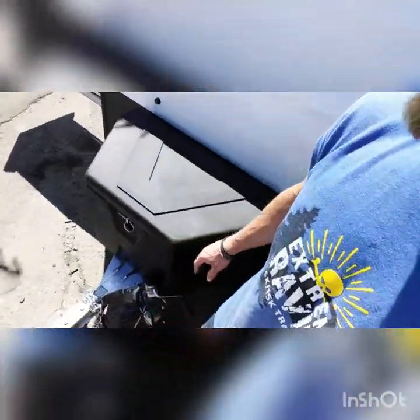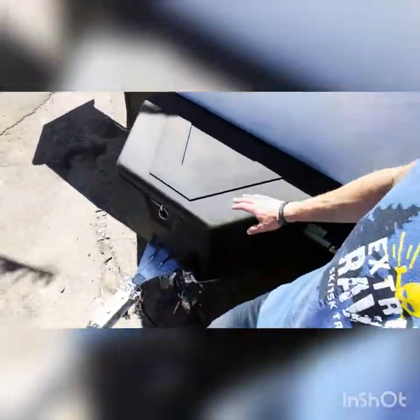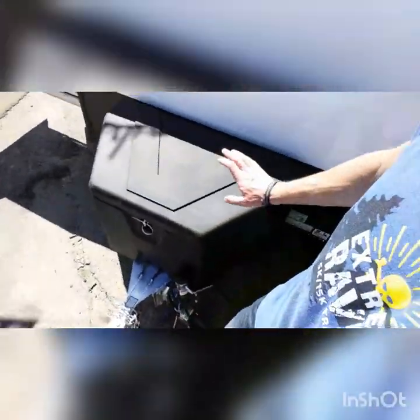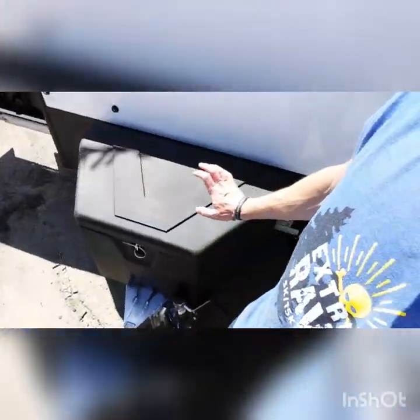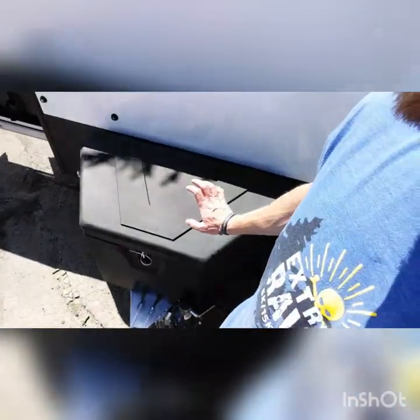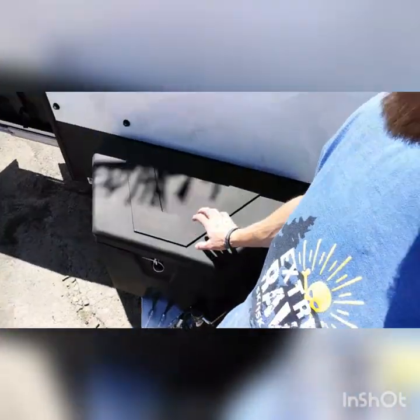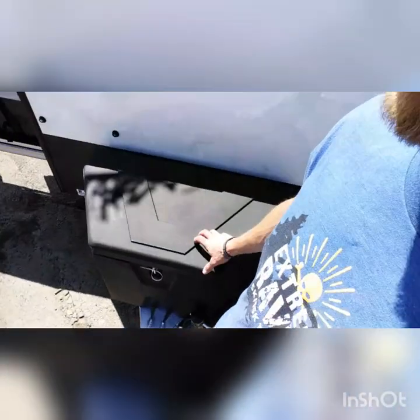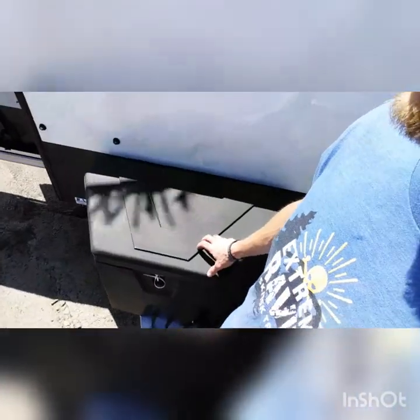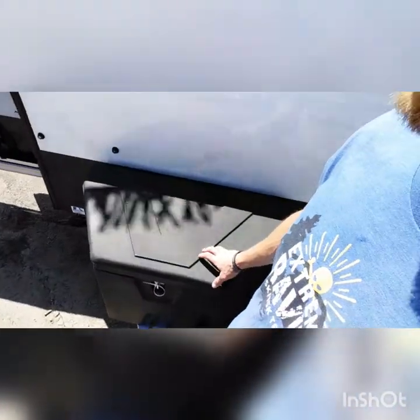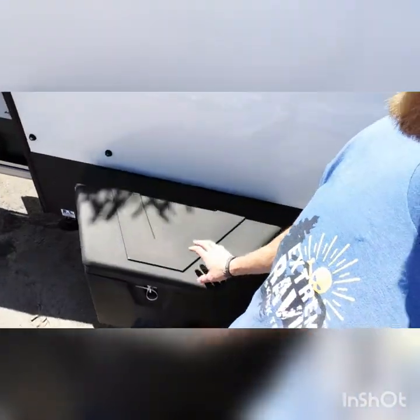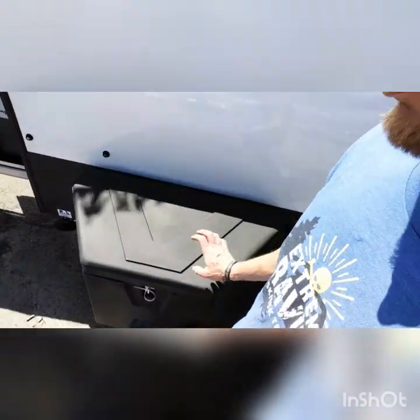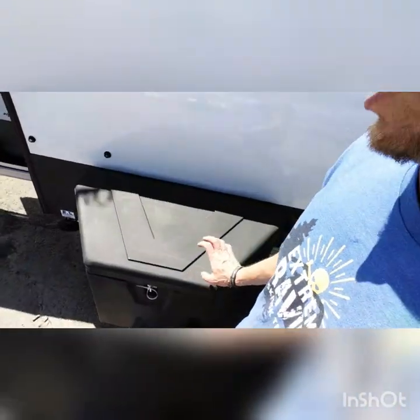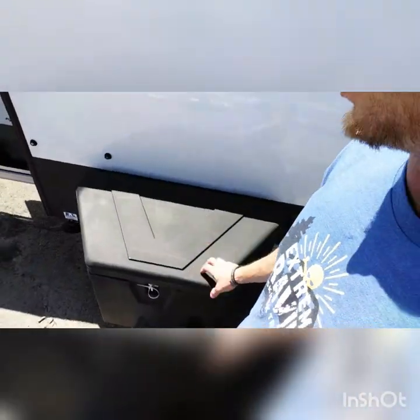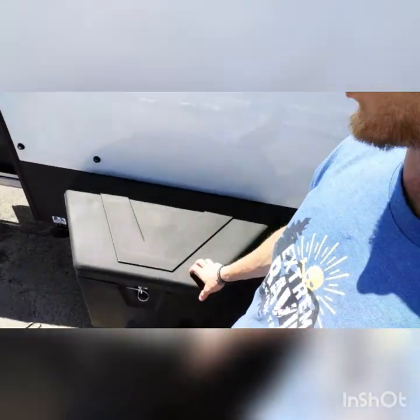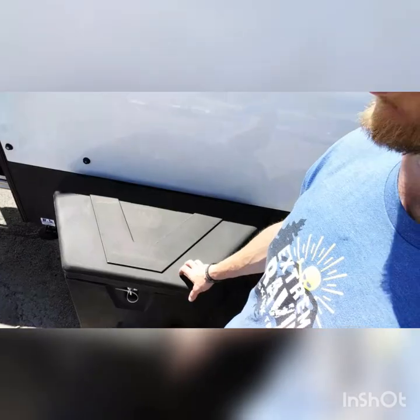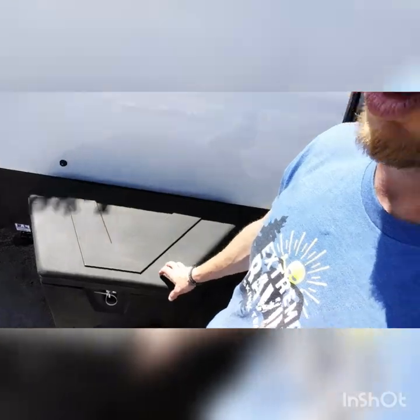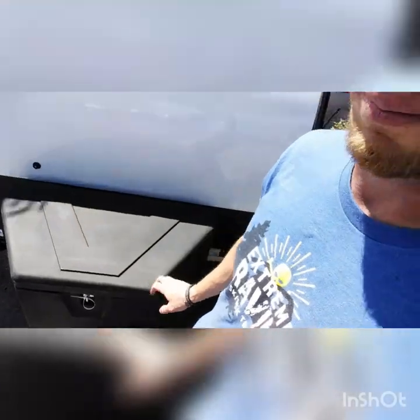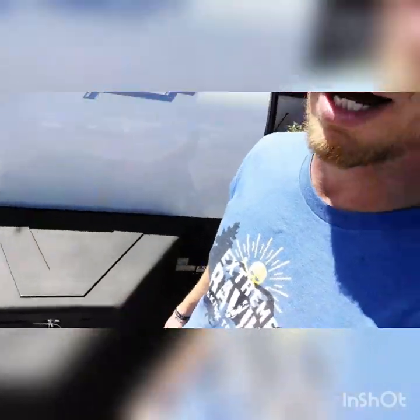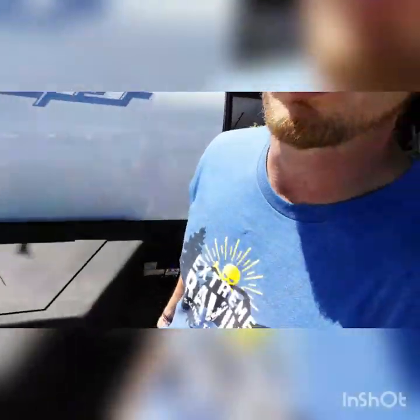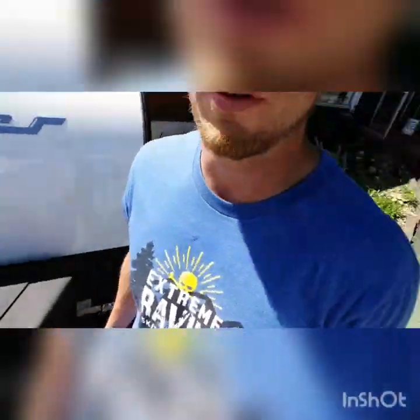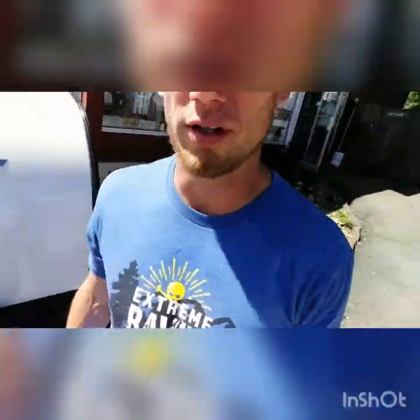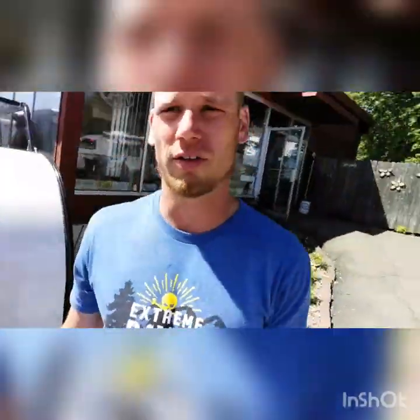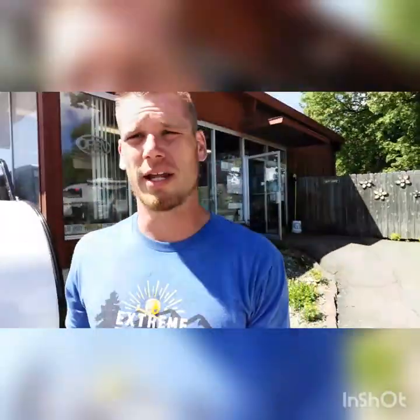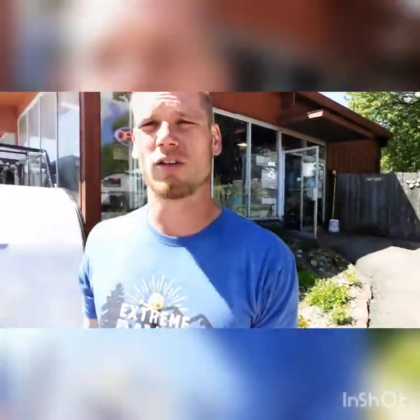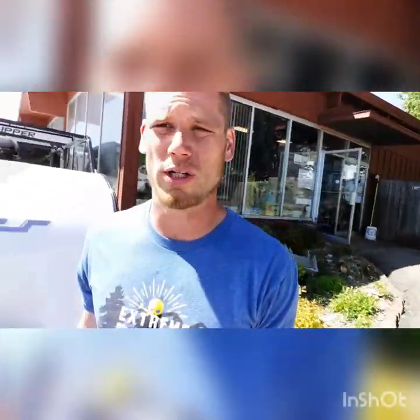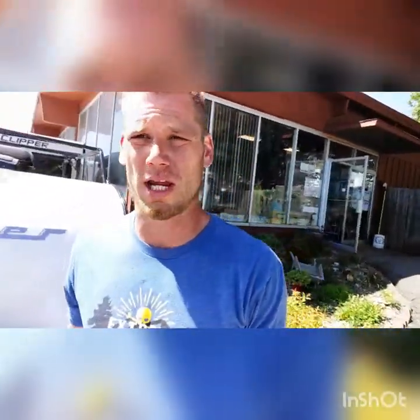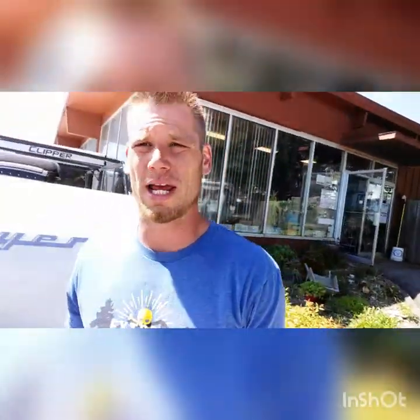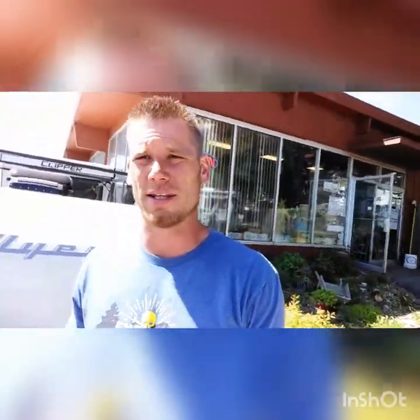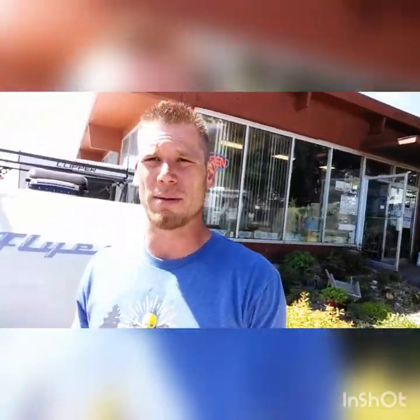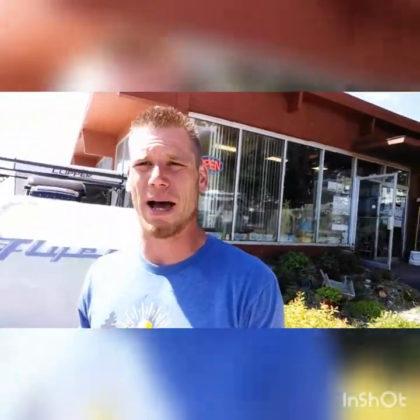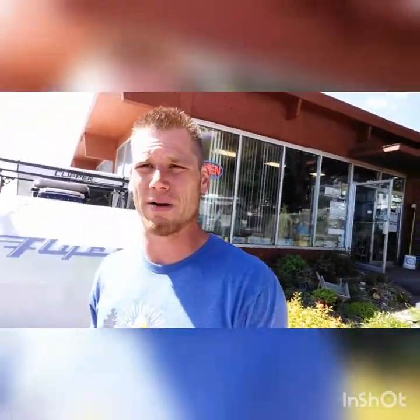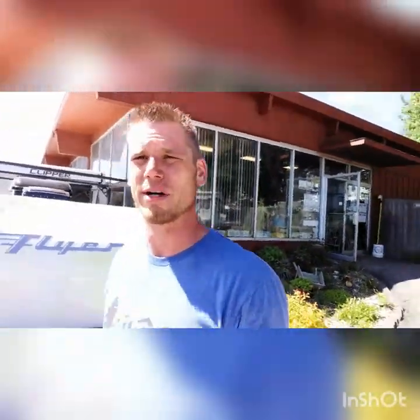You've got your tongue box. Inside the tongue box you have your disconnect switch and the battery.